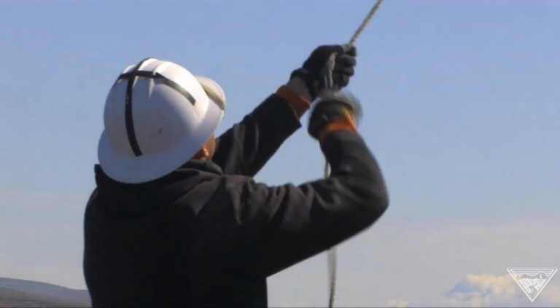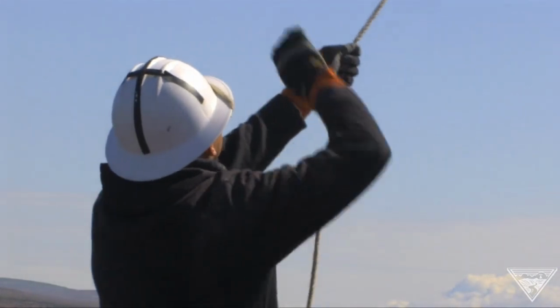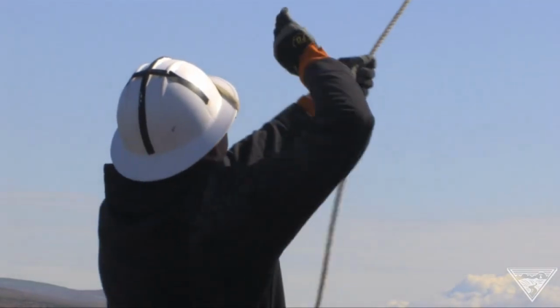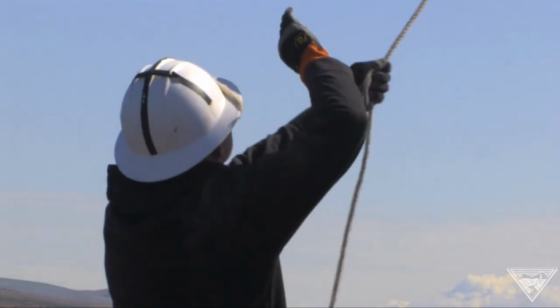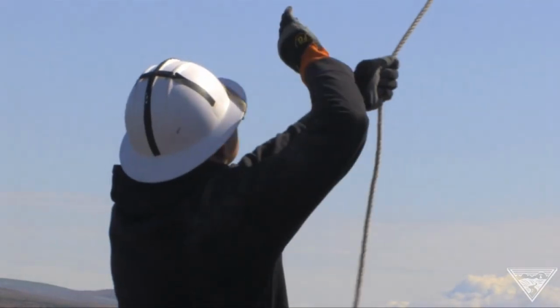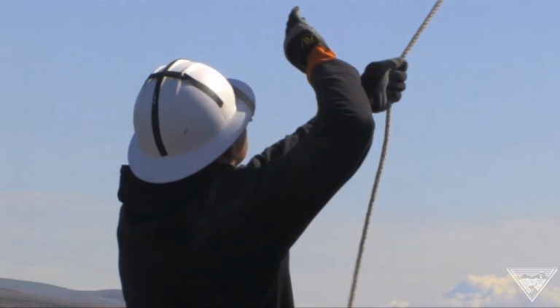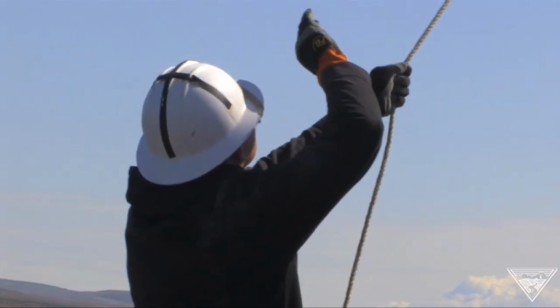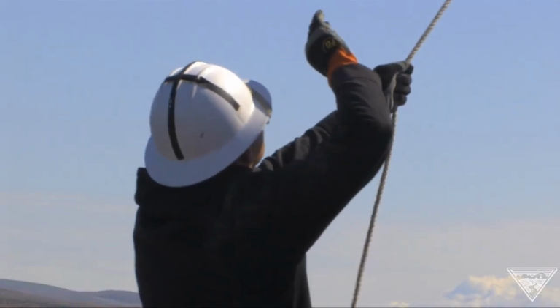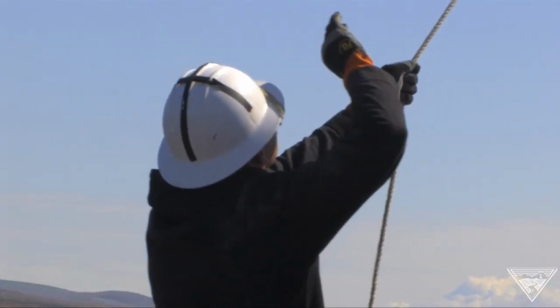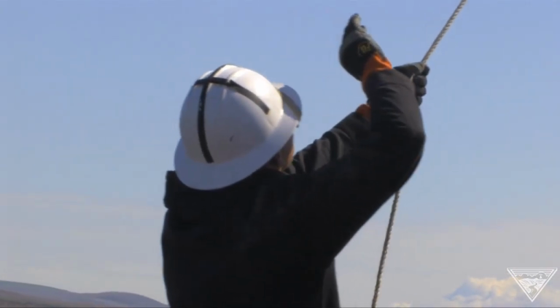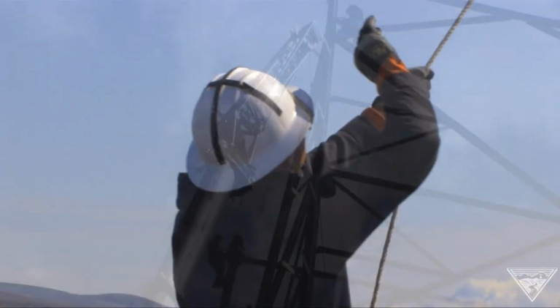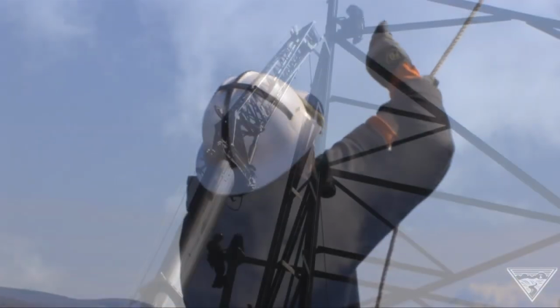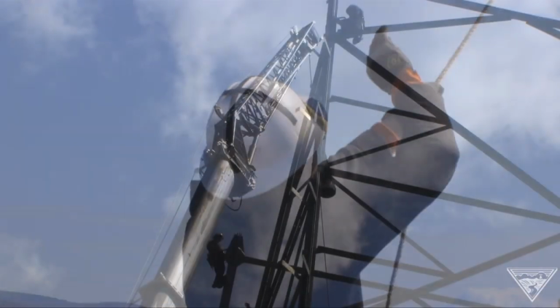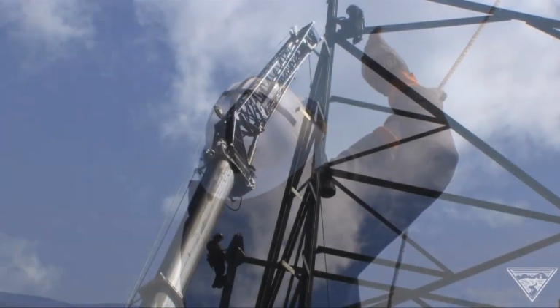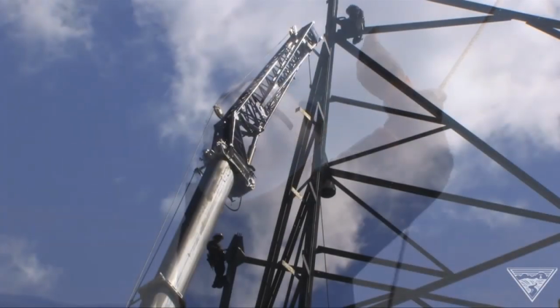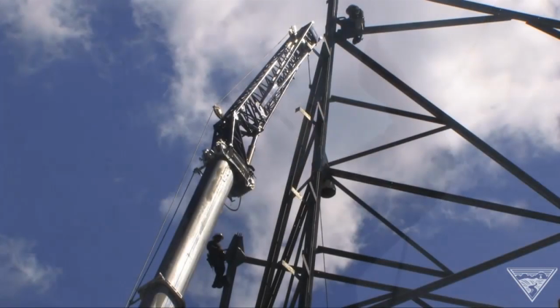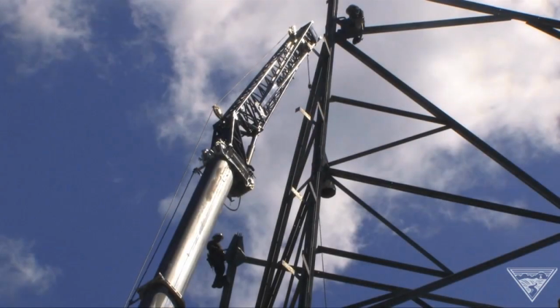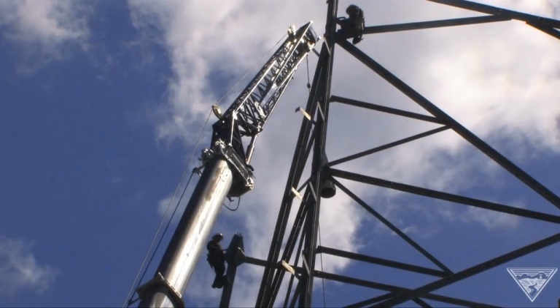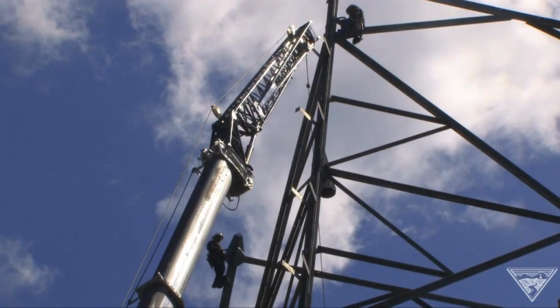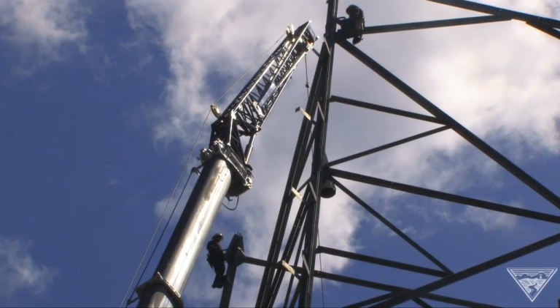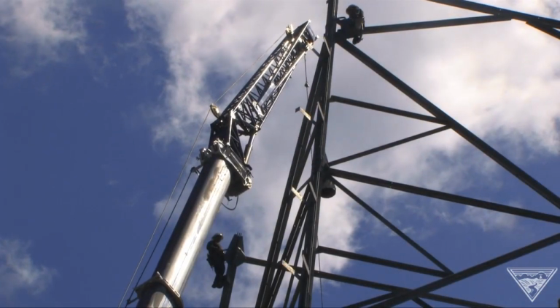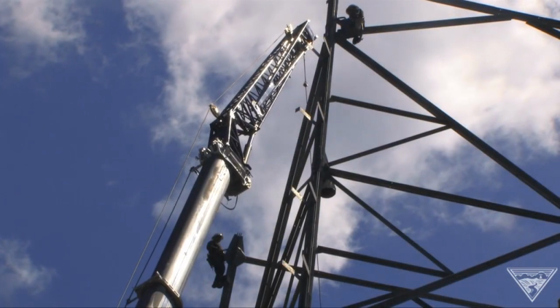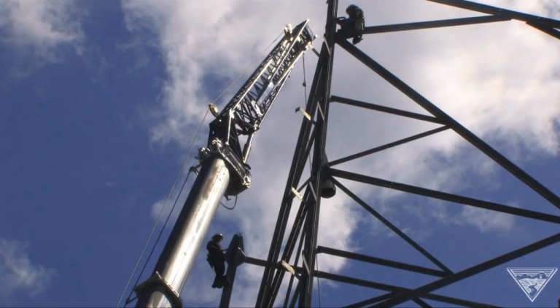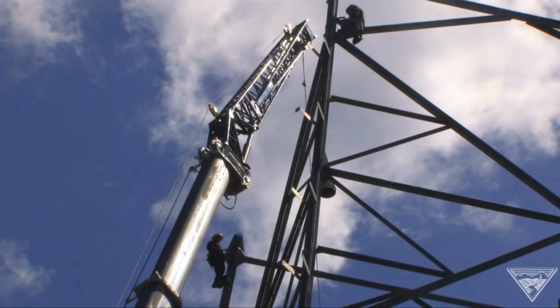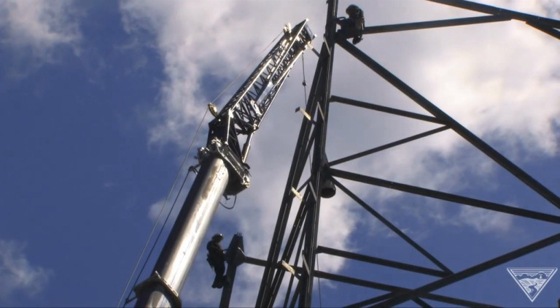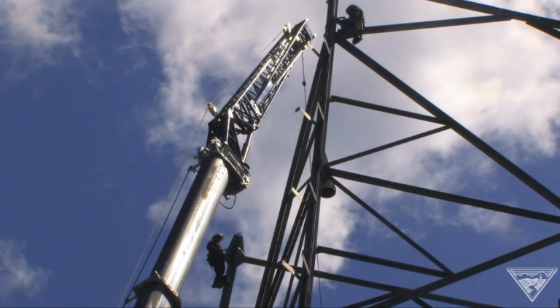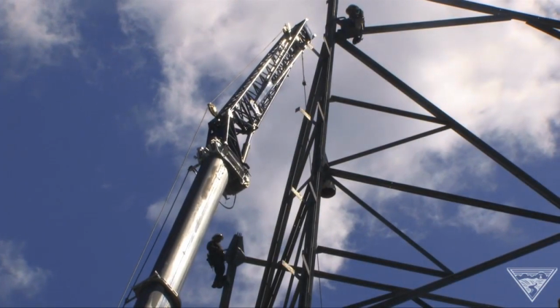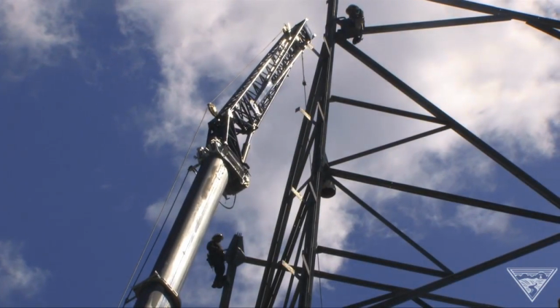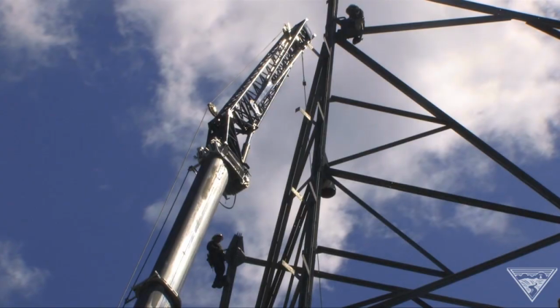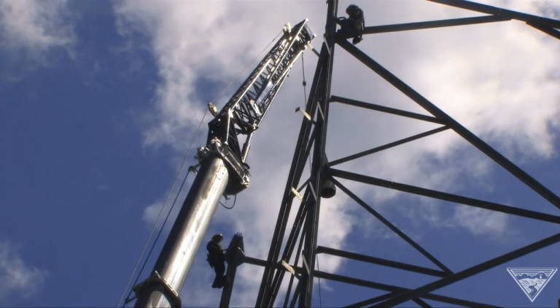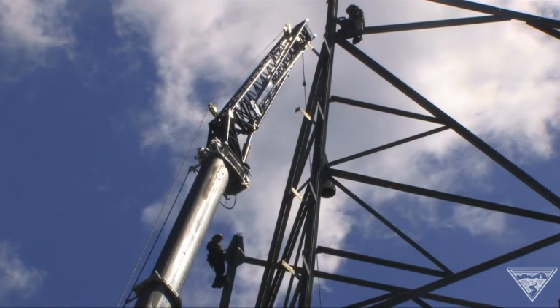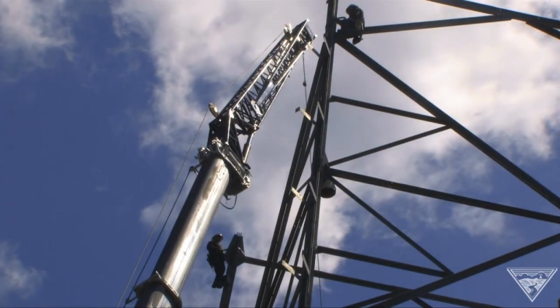In part 2, find out how BPA's newest tower design saves millions.